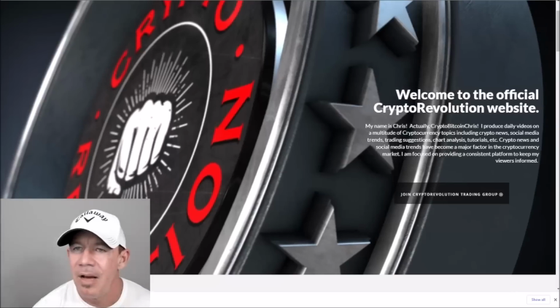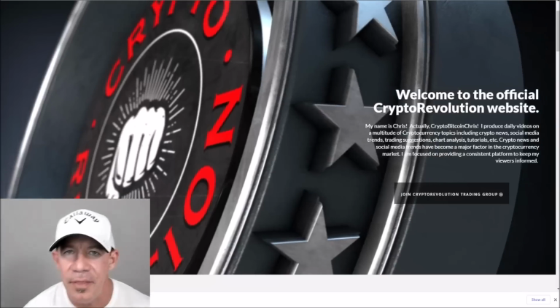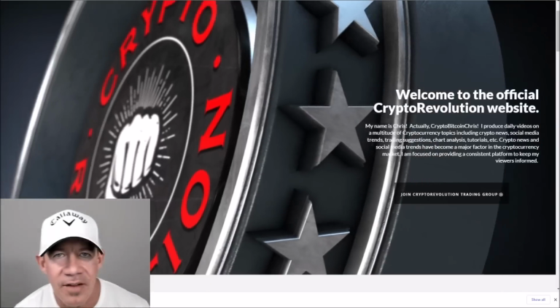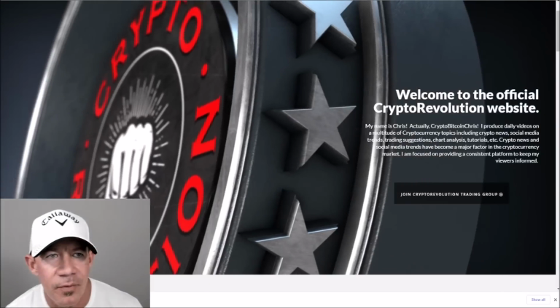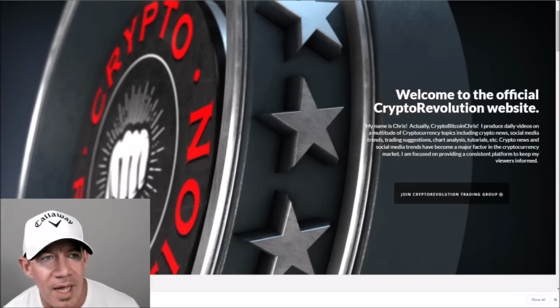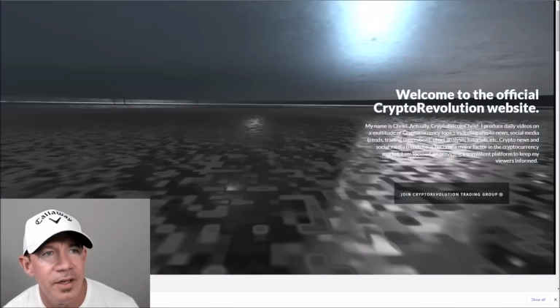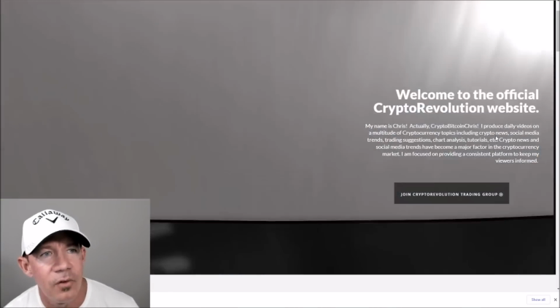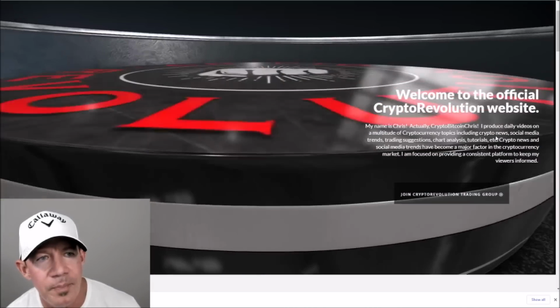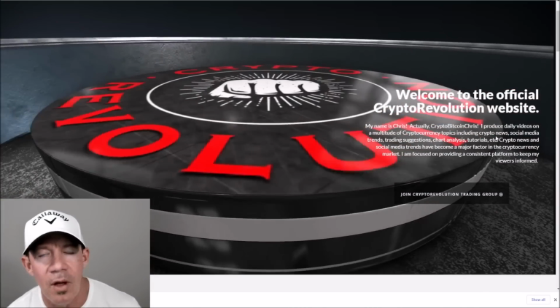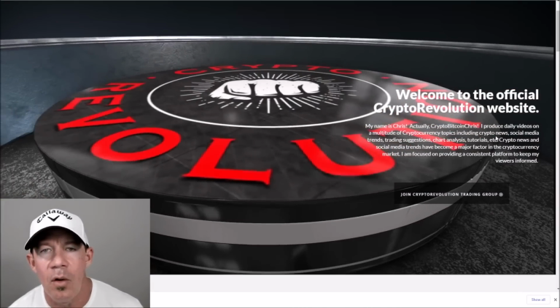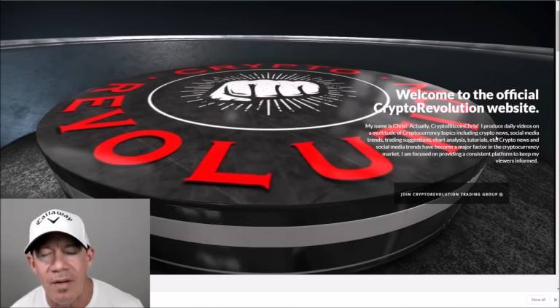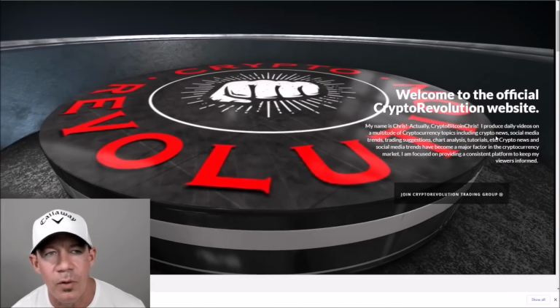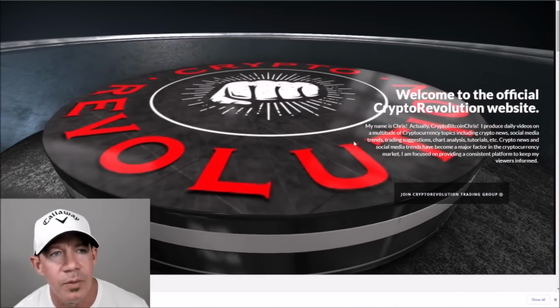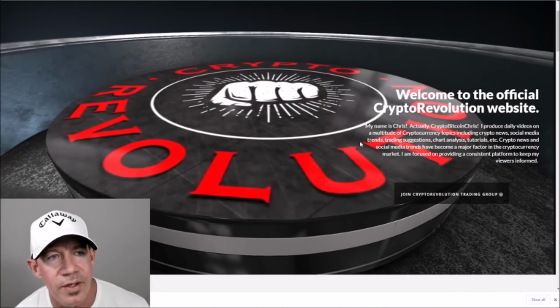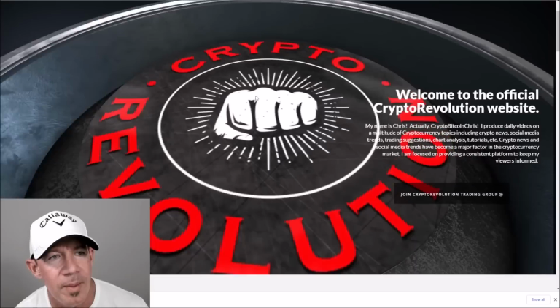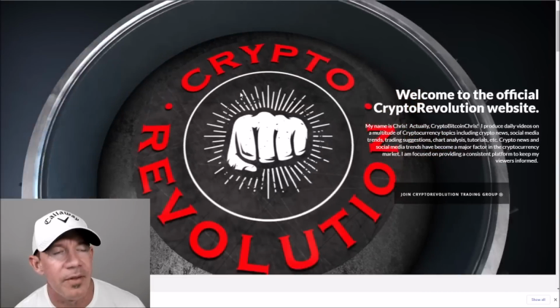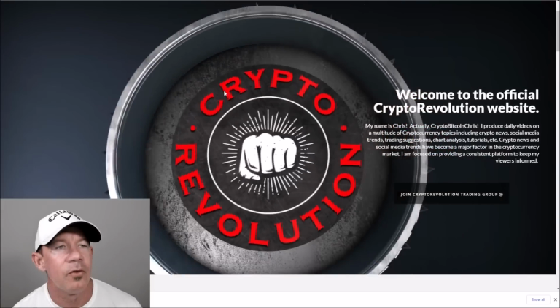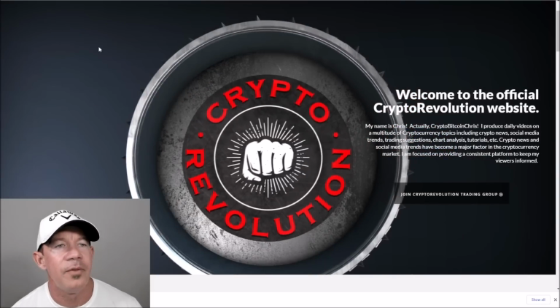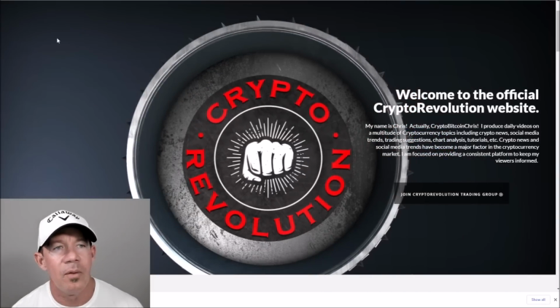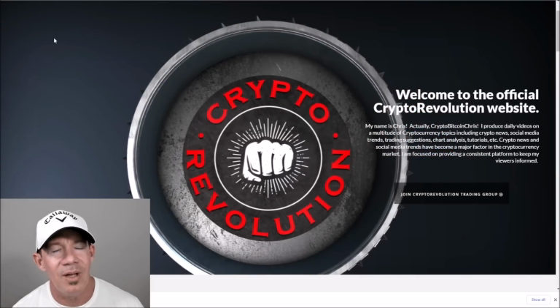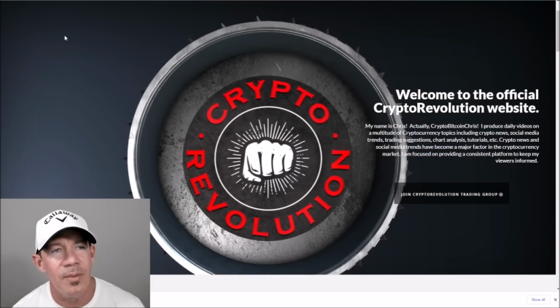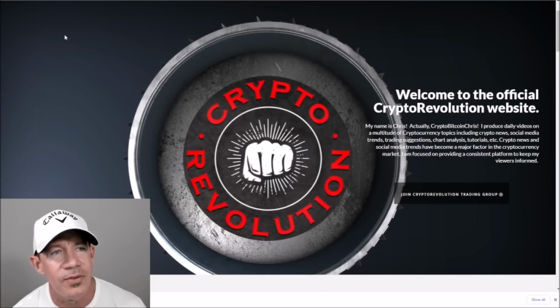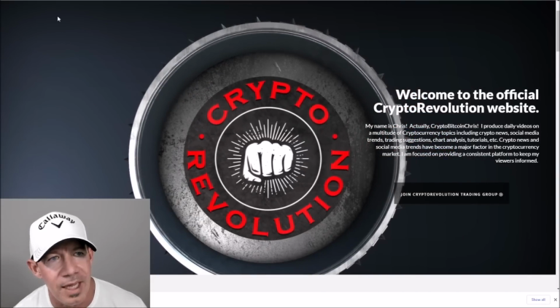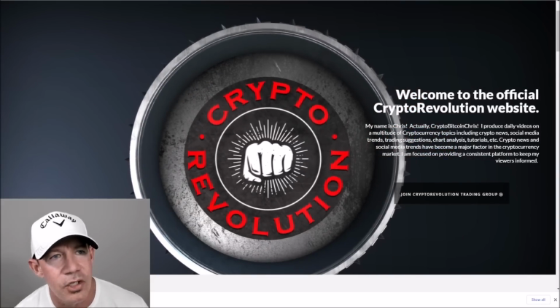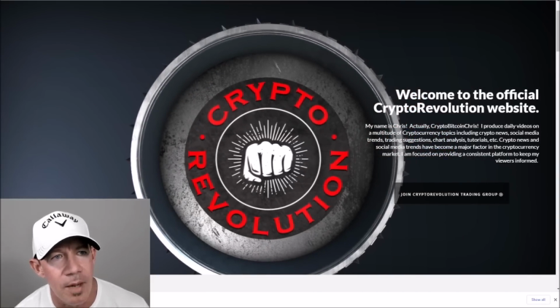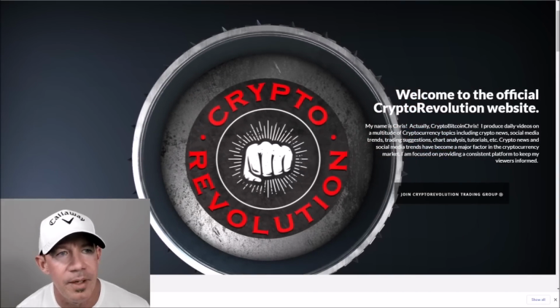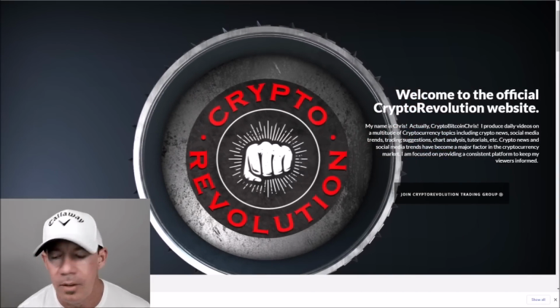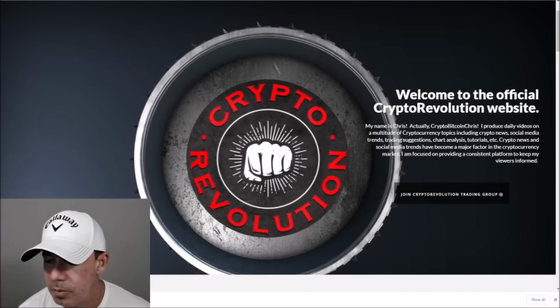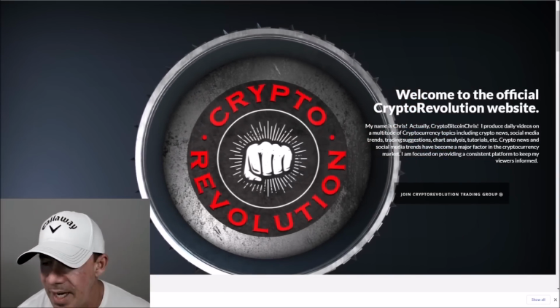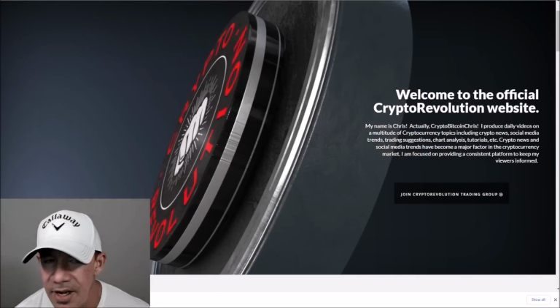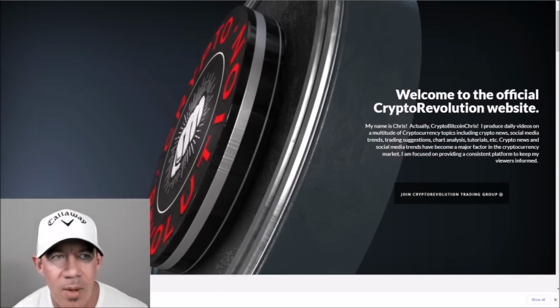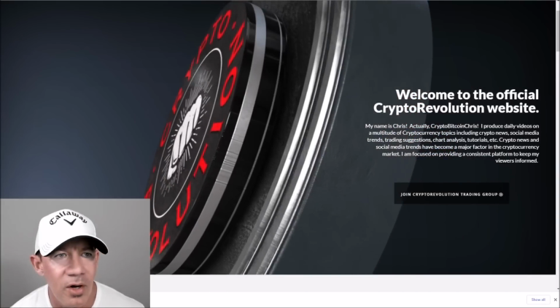Want to thank everybody for watching Crypto Revolution. We talk about everything crypto almost daily. Jumping right into the market.